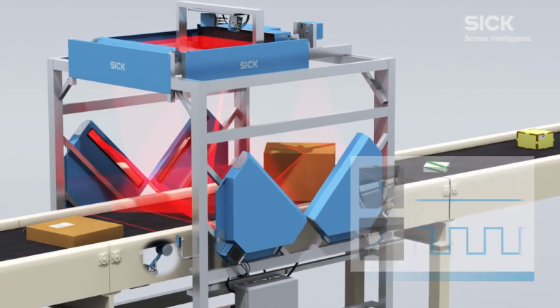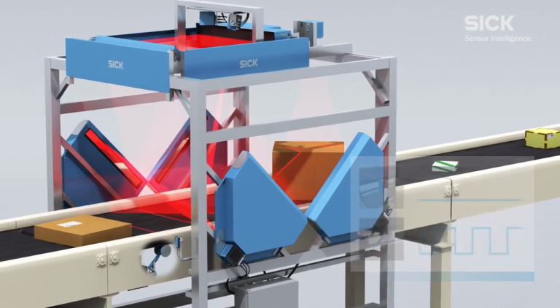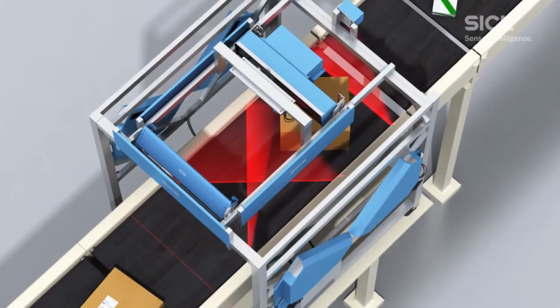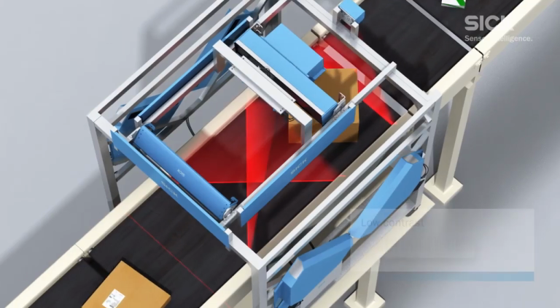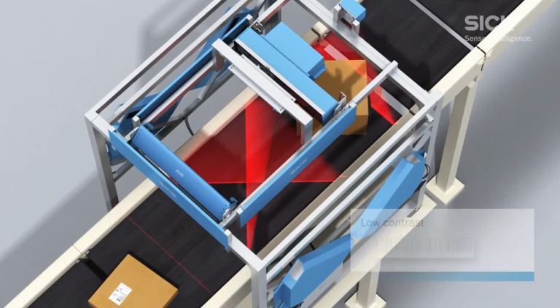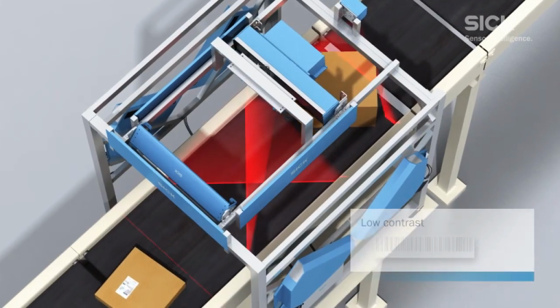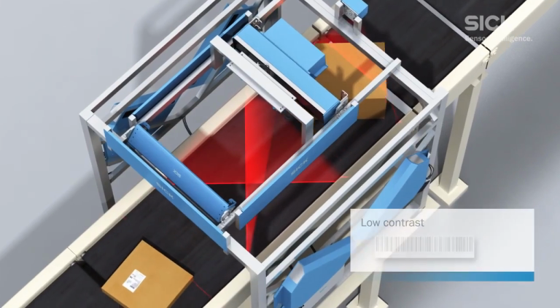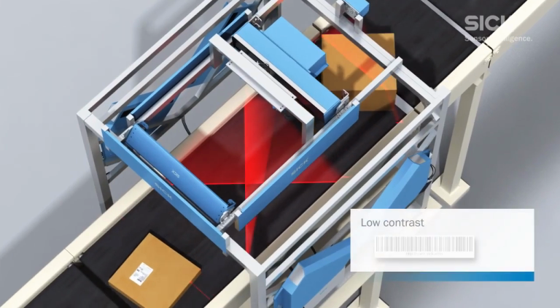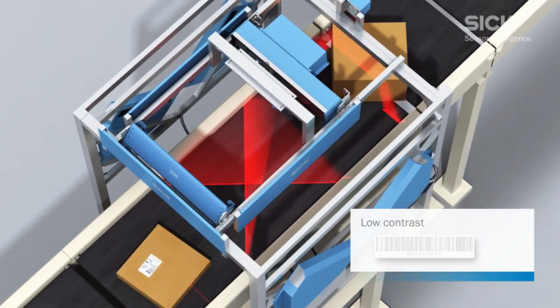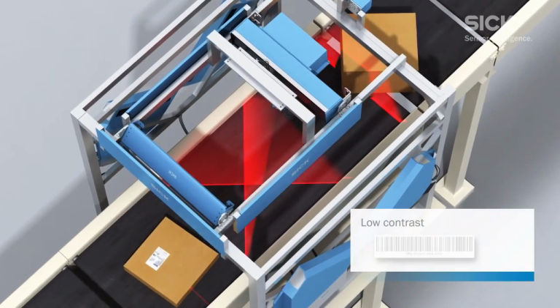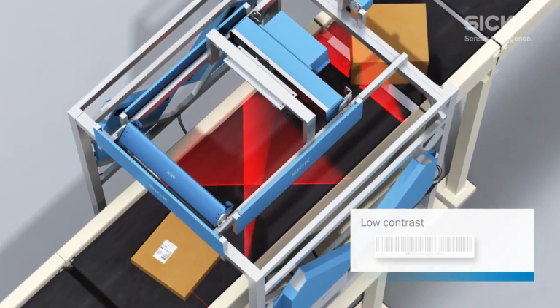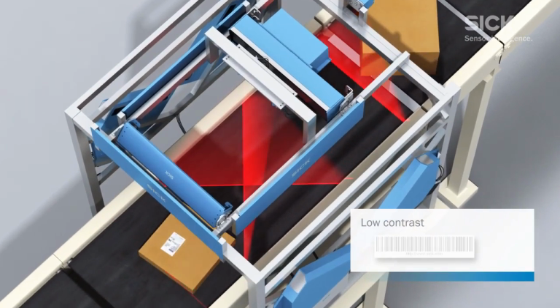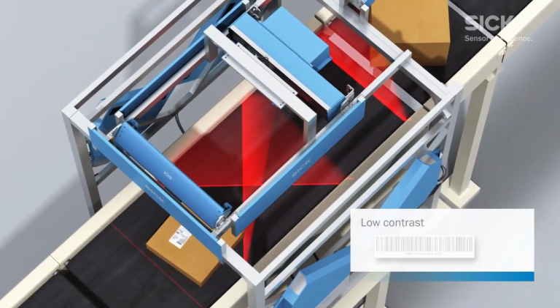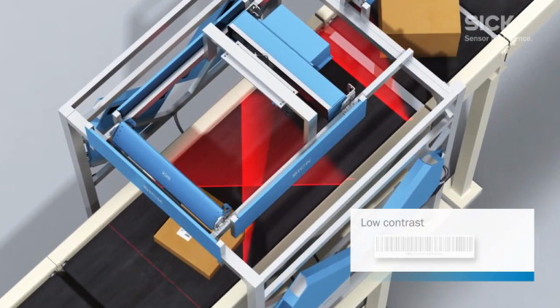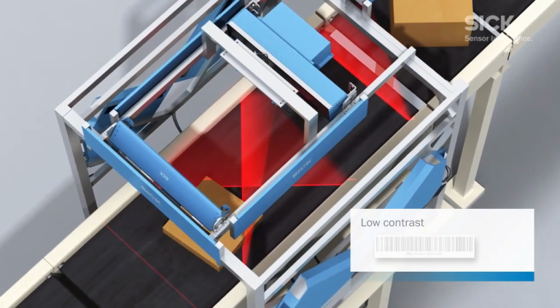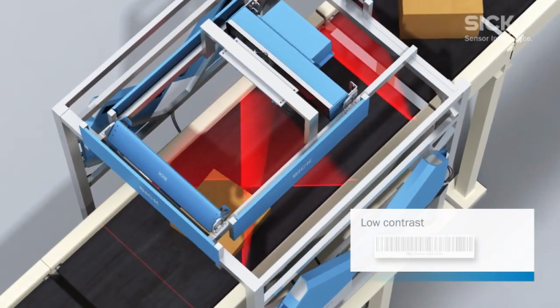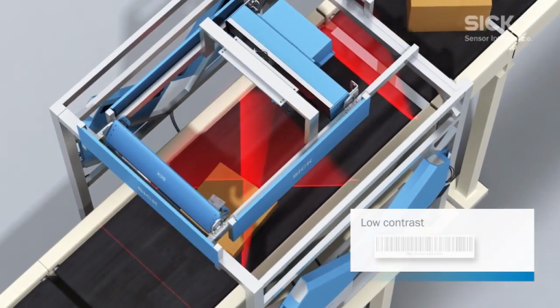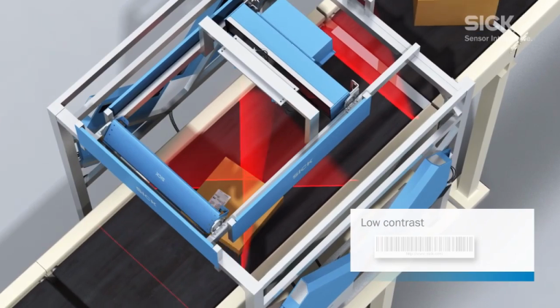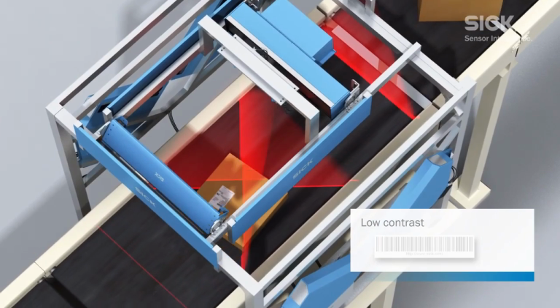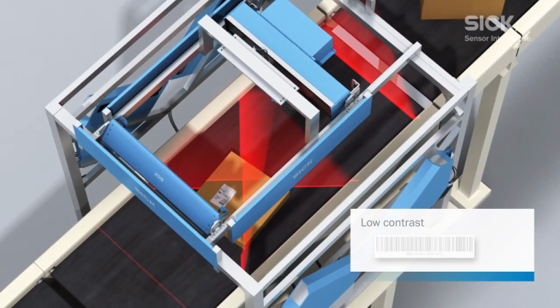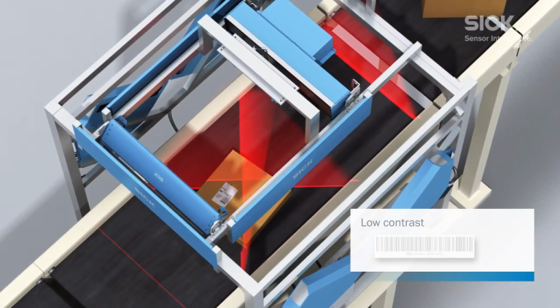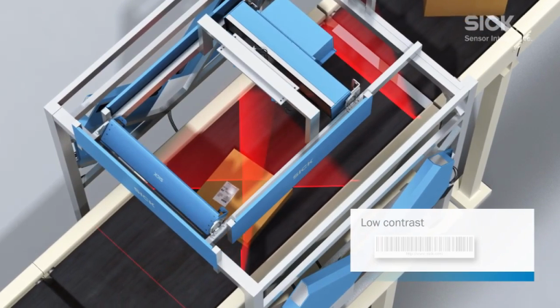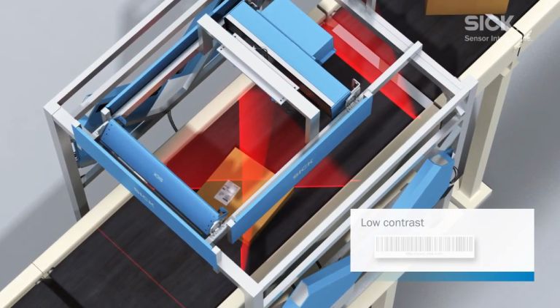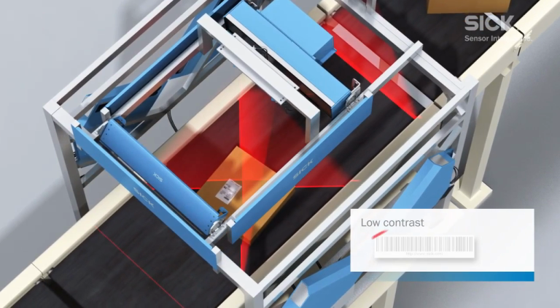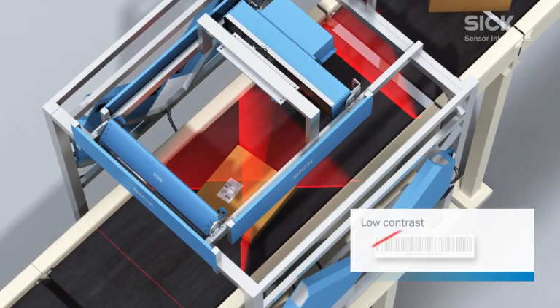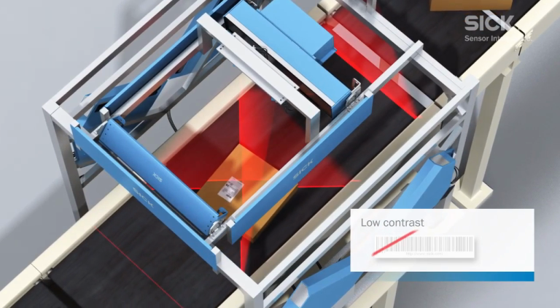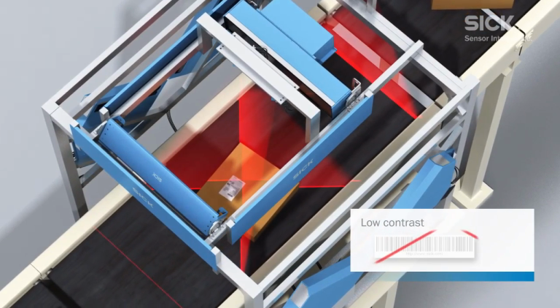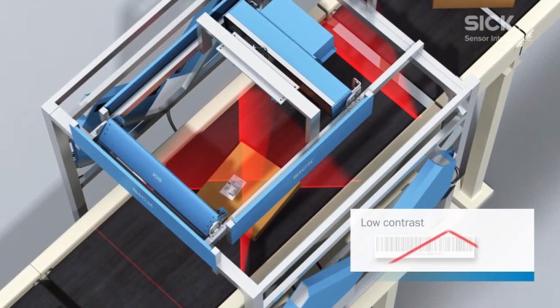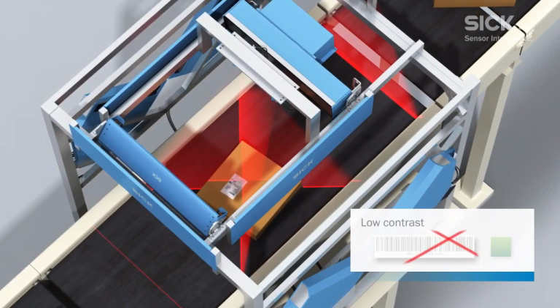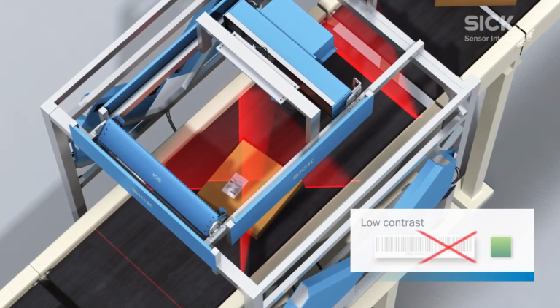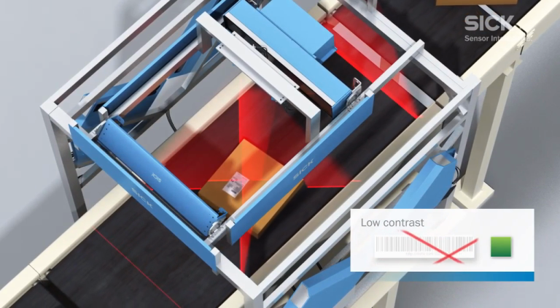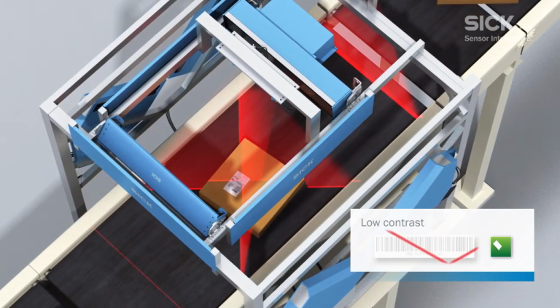The powerful decoder on the CLV690 is able to decode low contrast barcodes with ease.